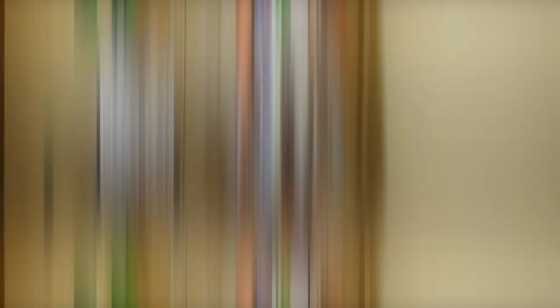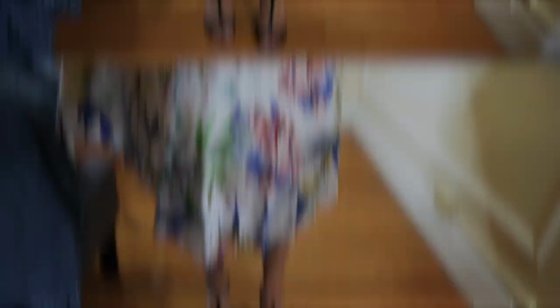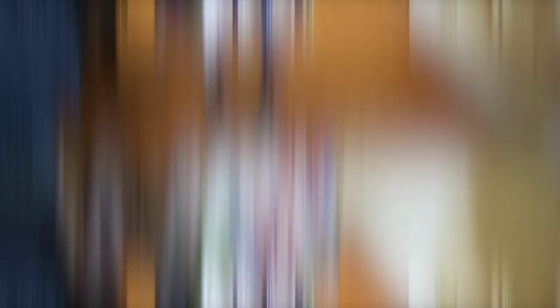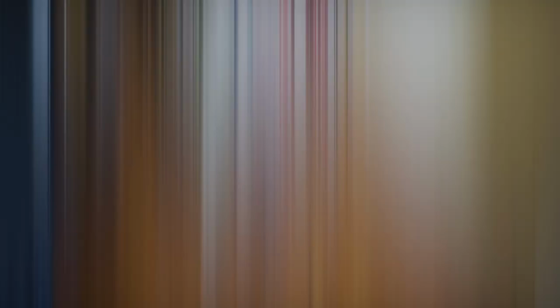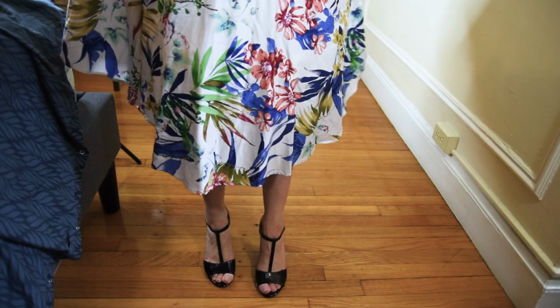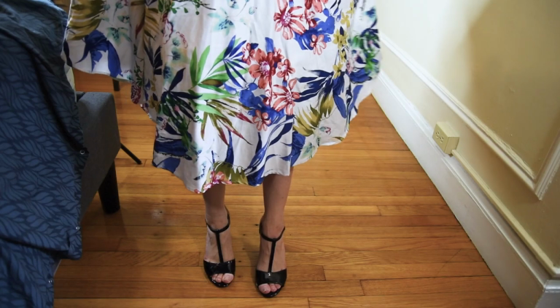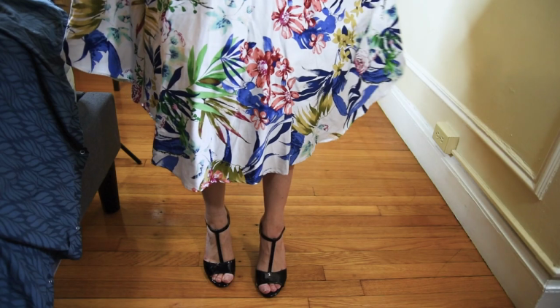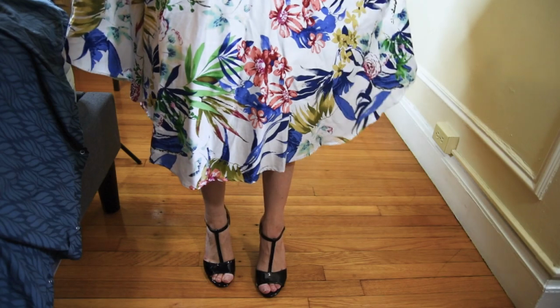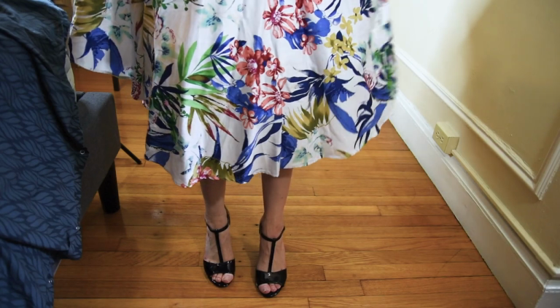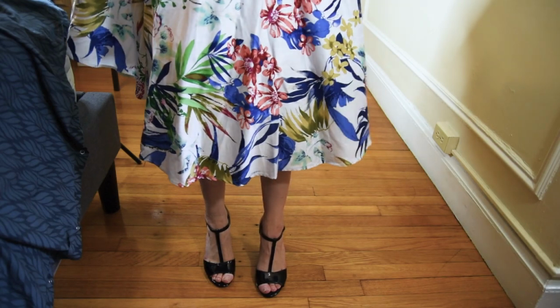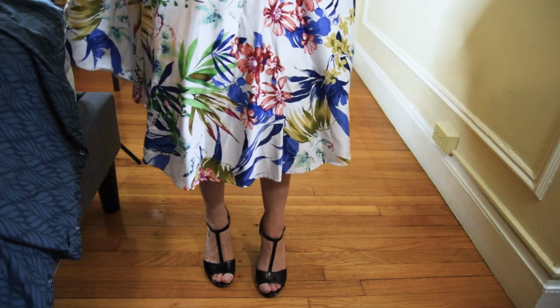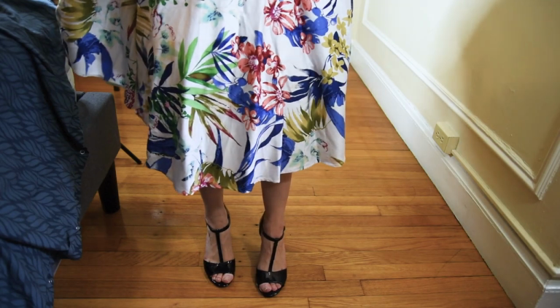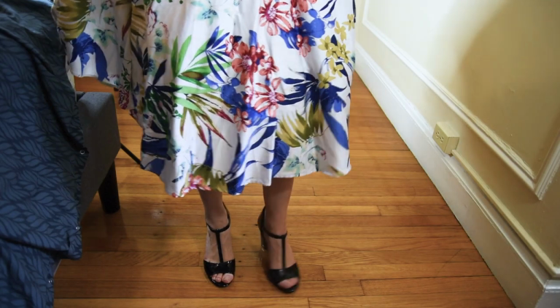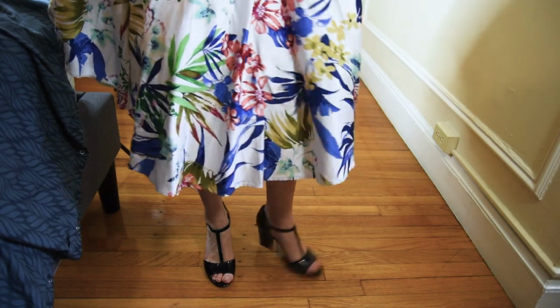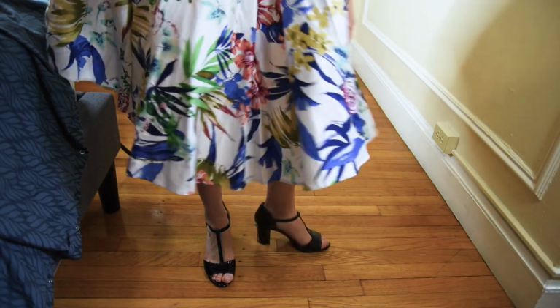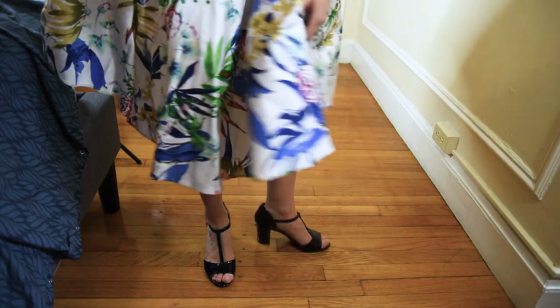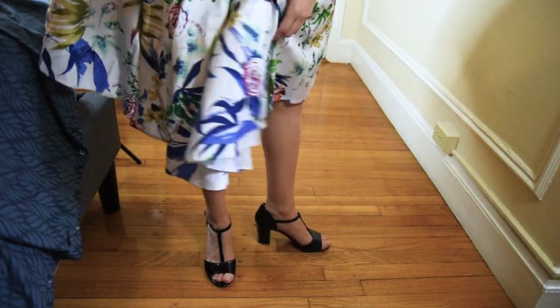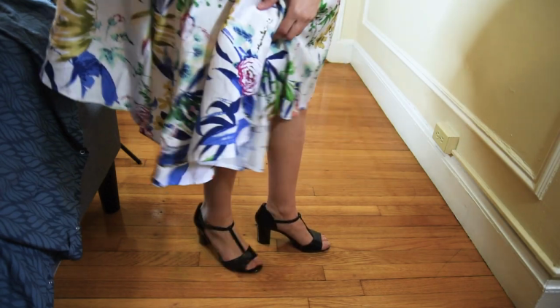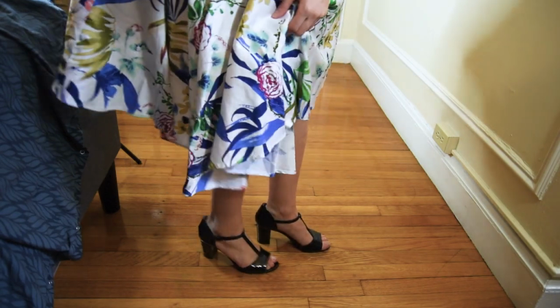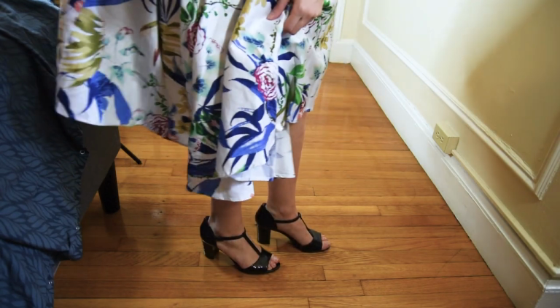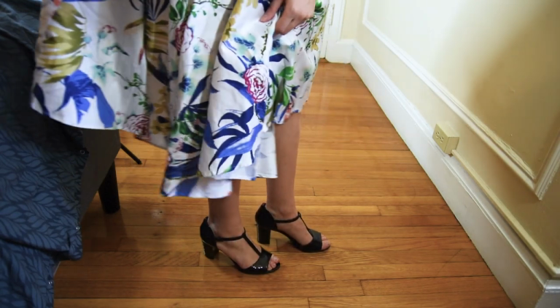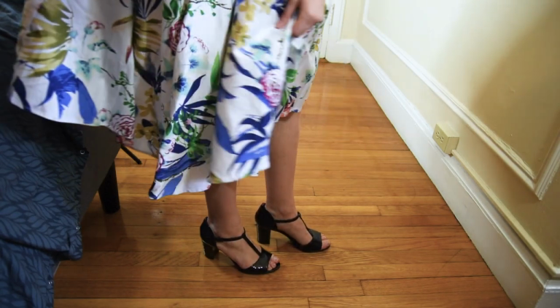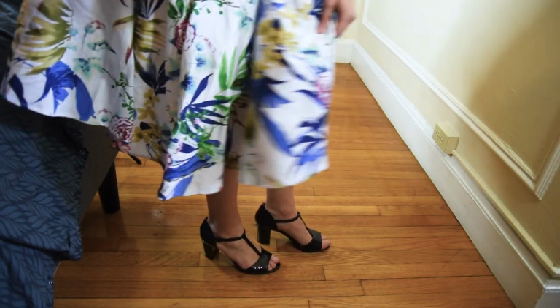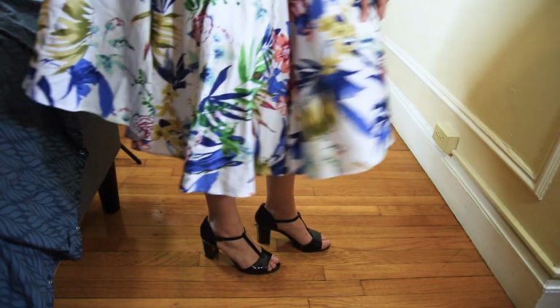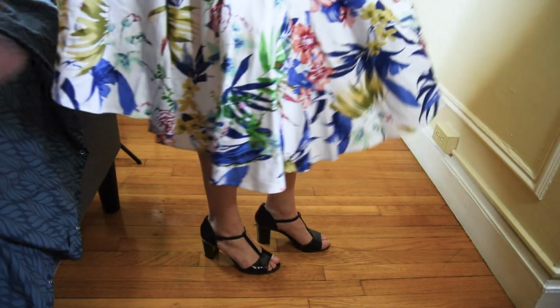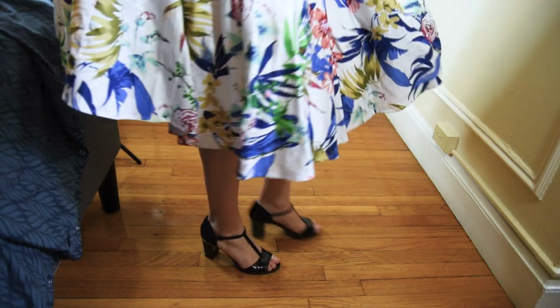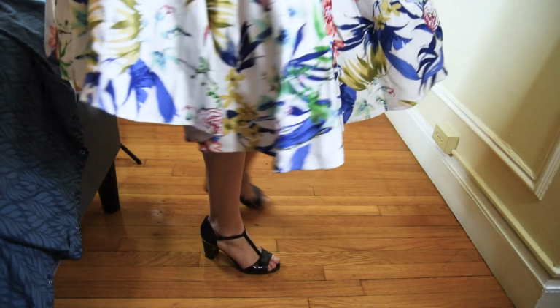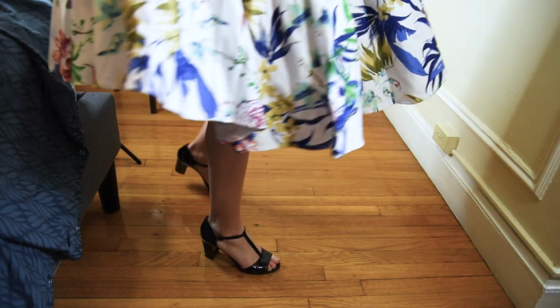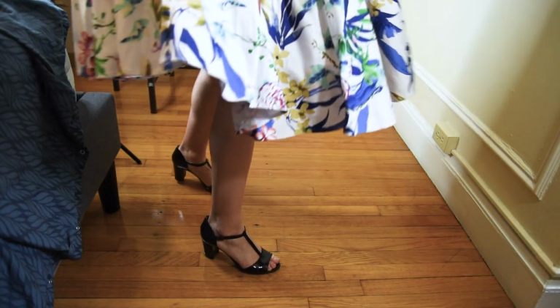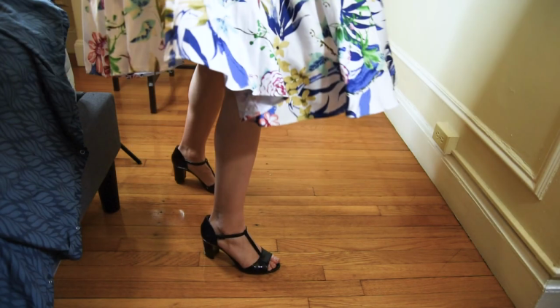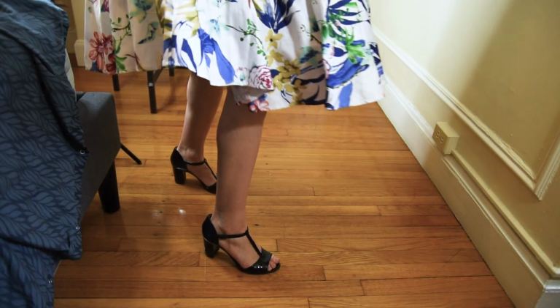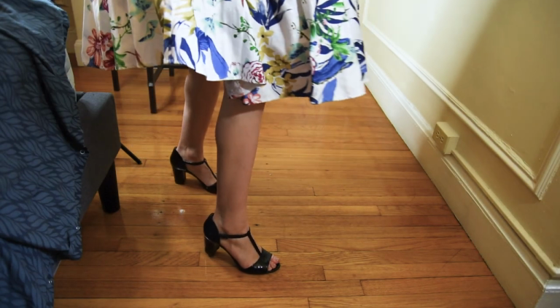Here is a close-up of the shoes — these look a little bit like dancing shoes and they're so freaking comfortable.